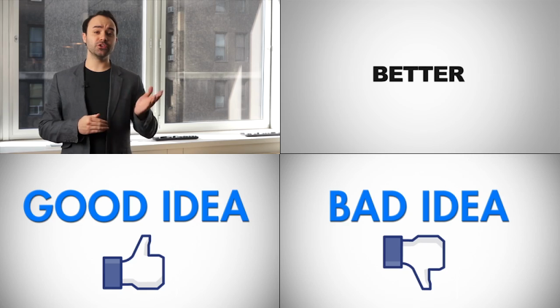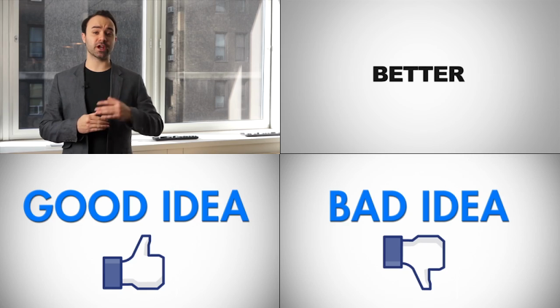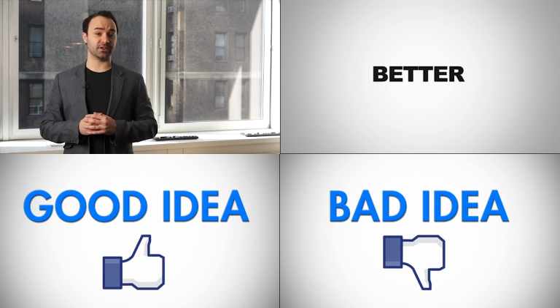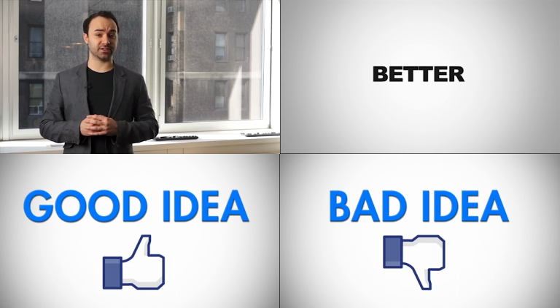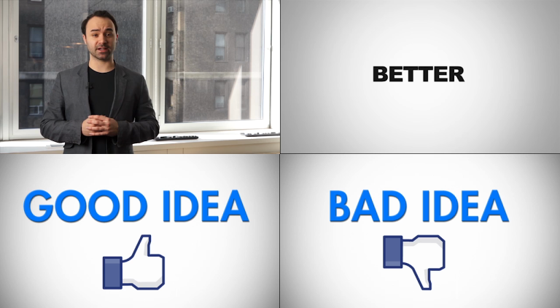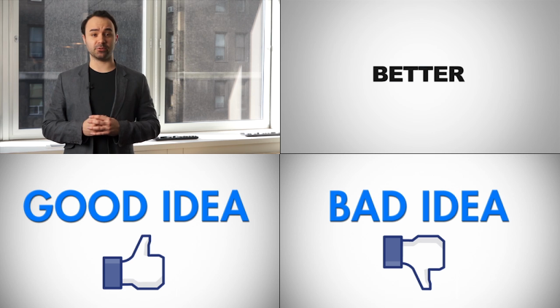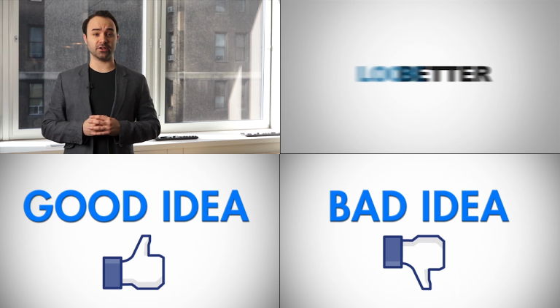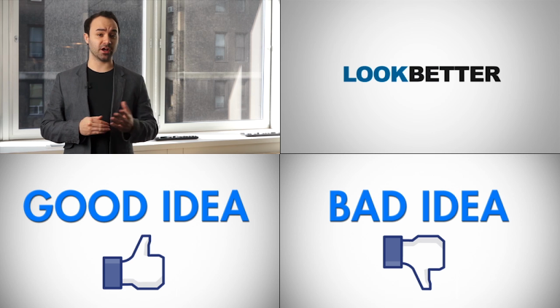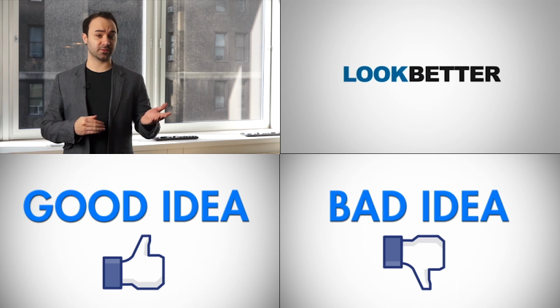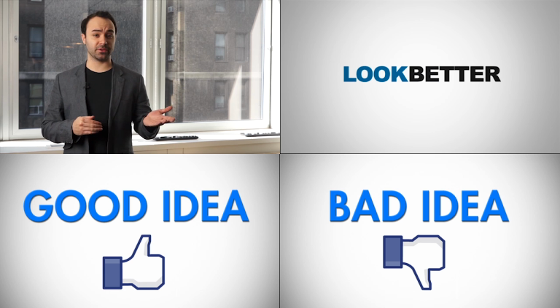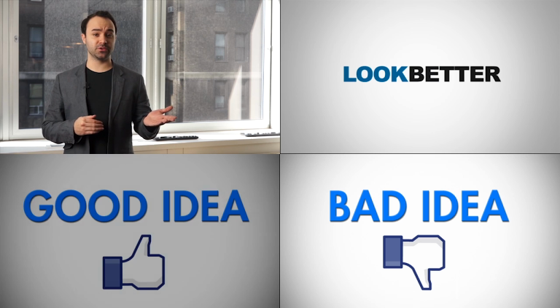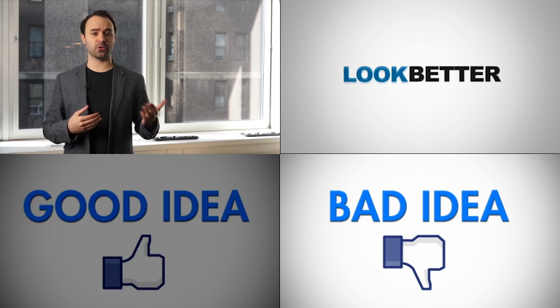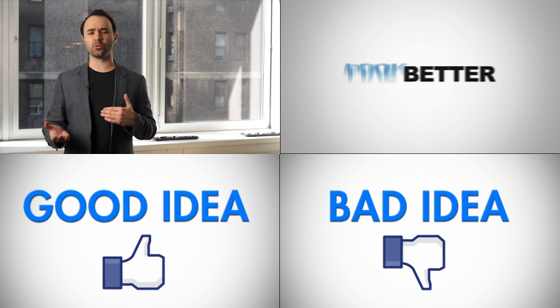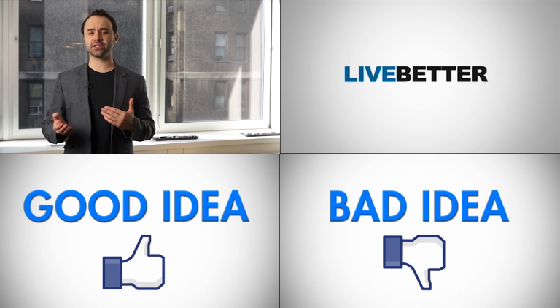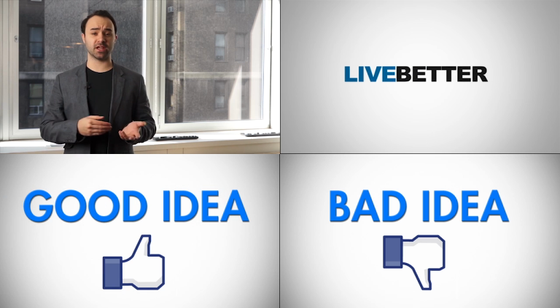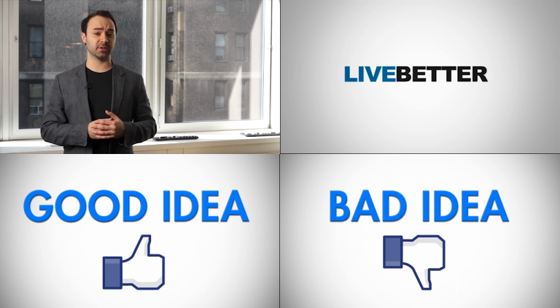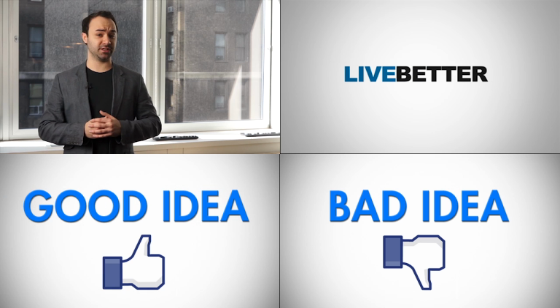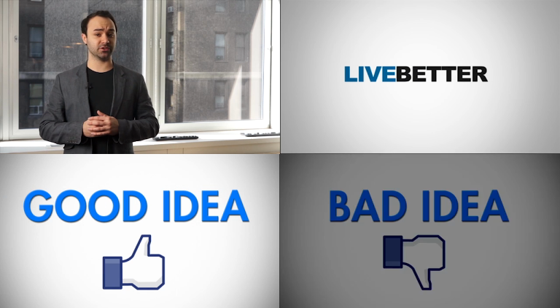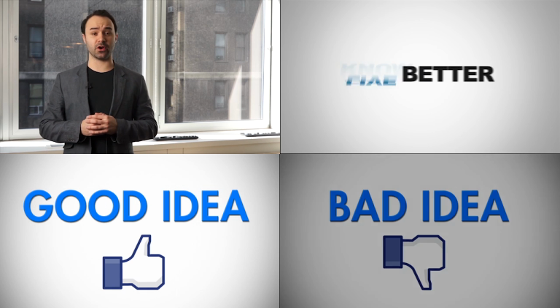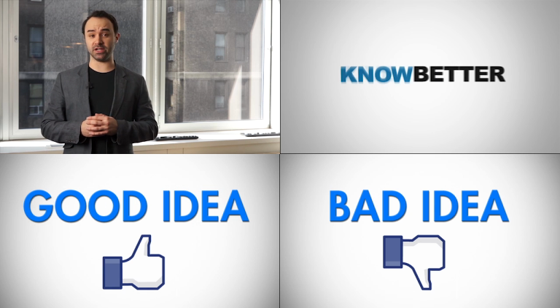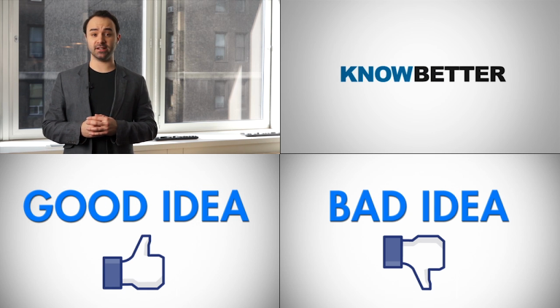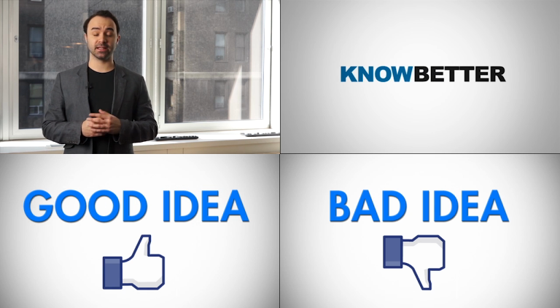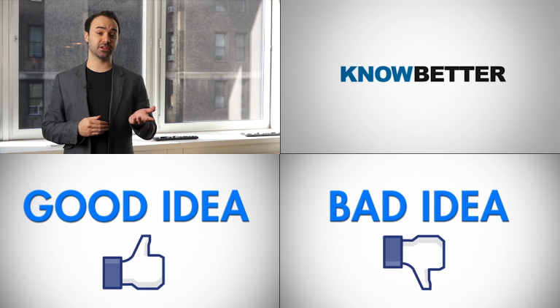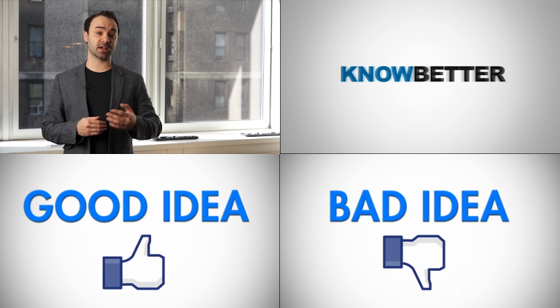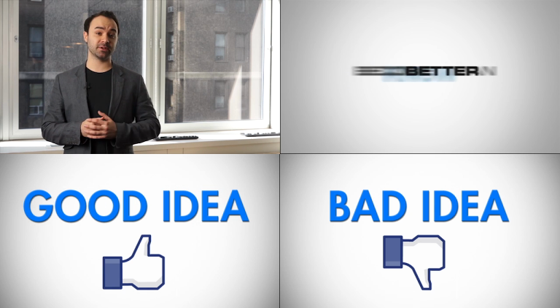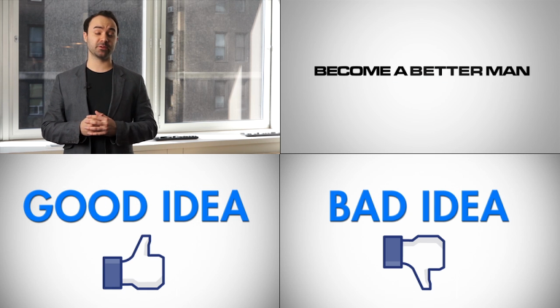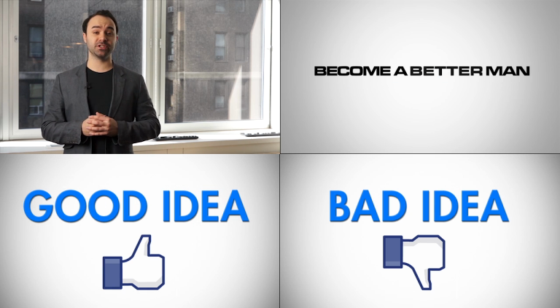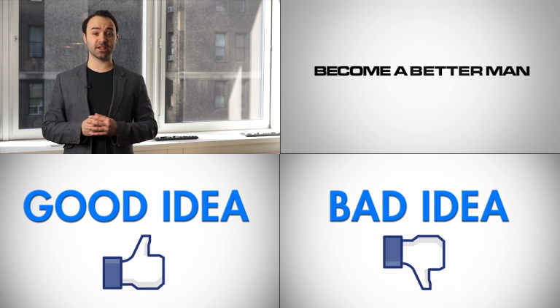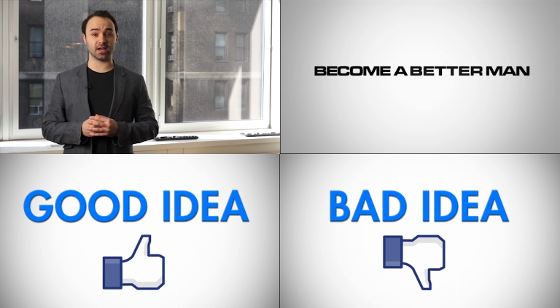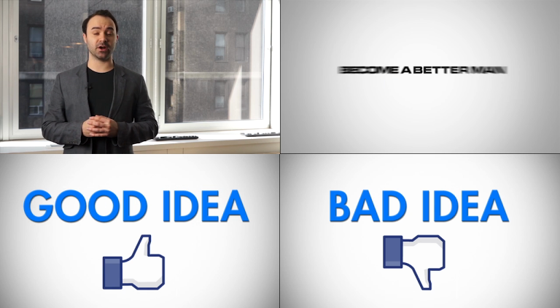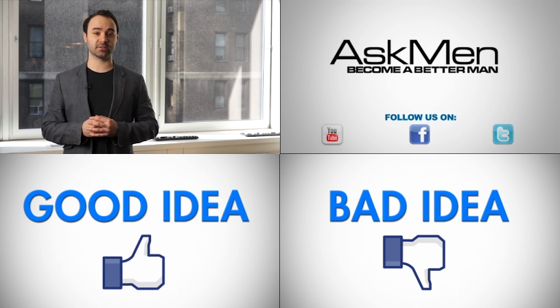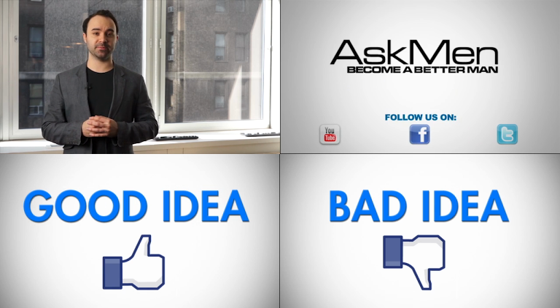What are your guys' thoughts on the XL1 — awesome car of the future, or a waste of 10-plus years of R&D? Let us know in the comments, and we'll see you next time on Ask Men.